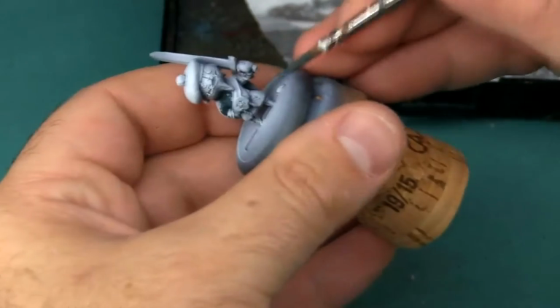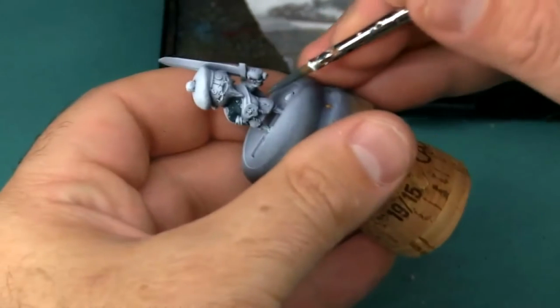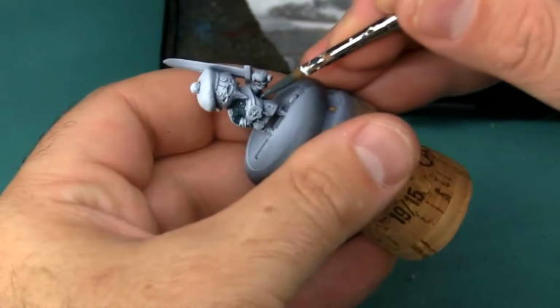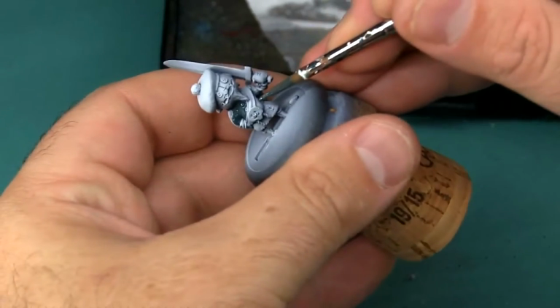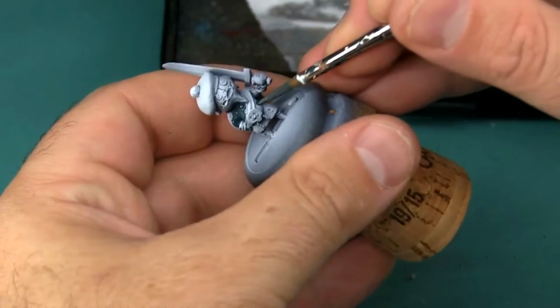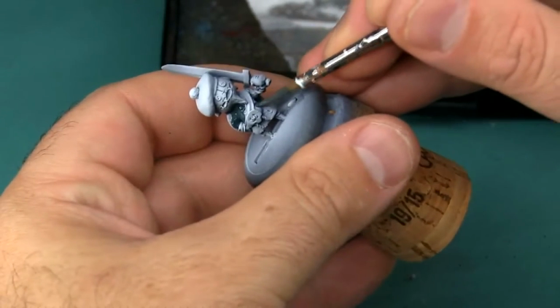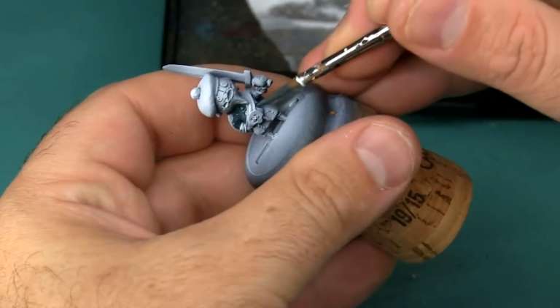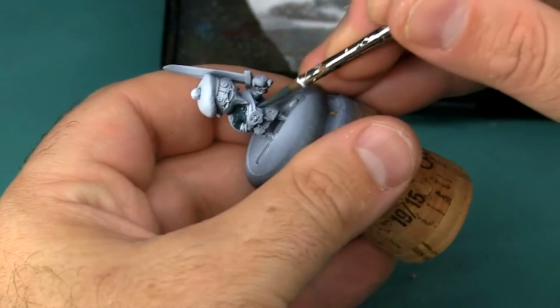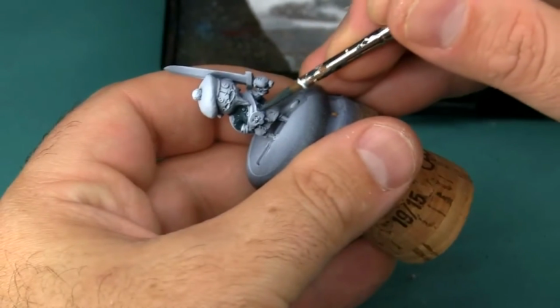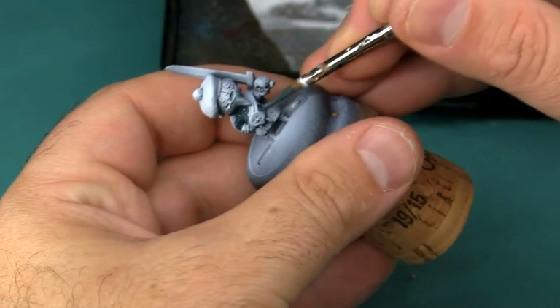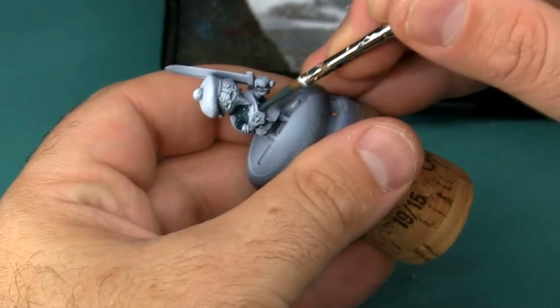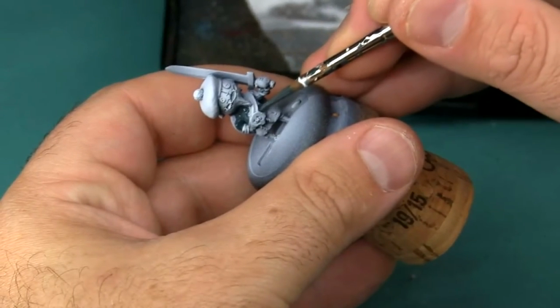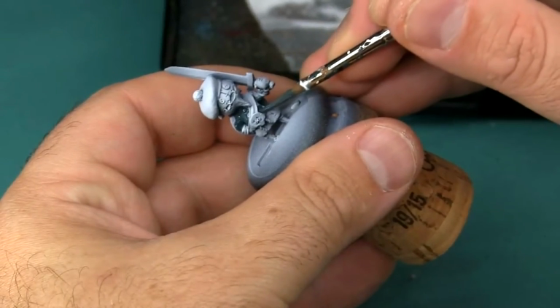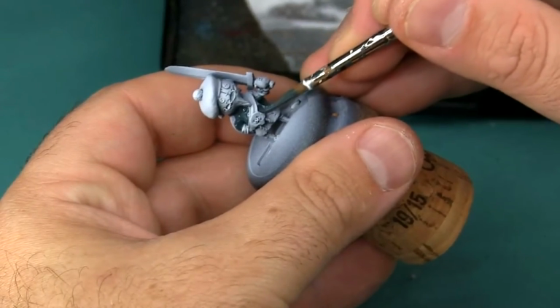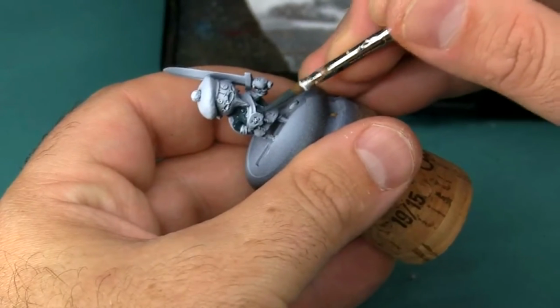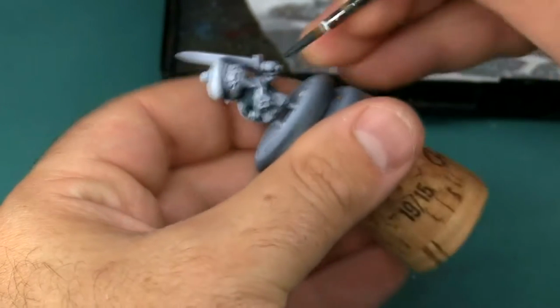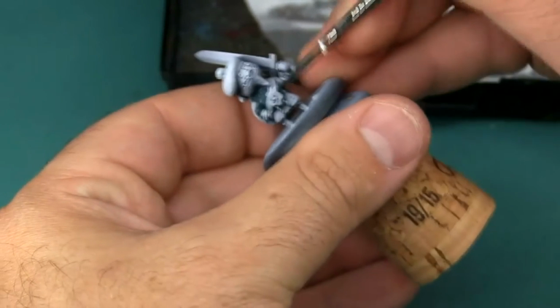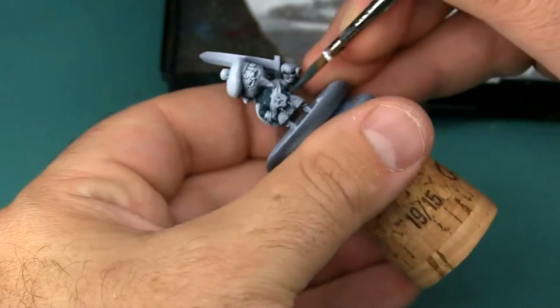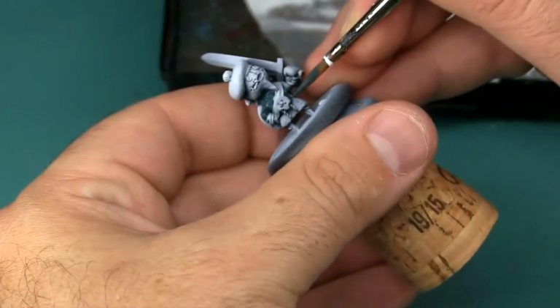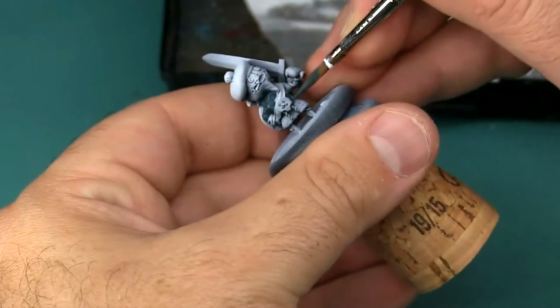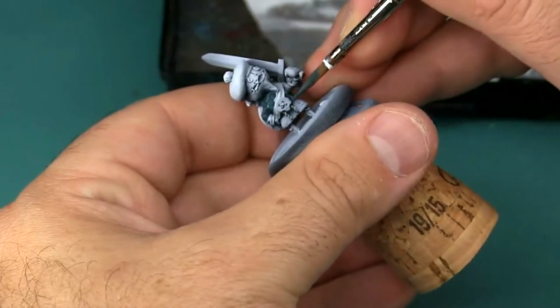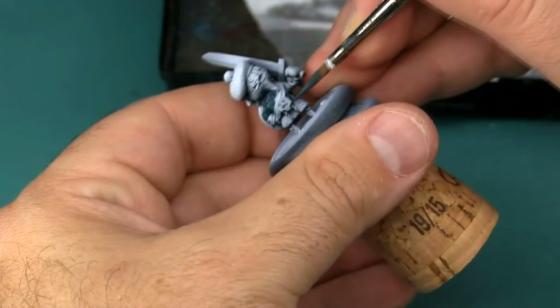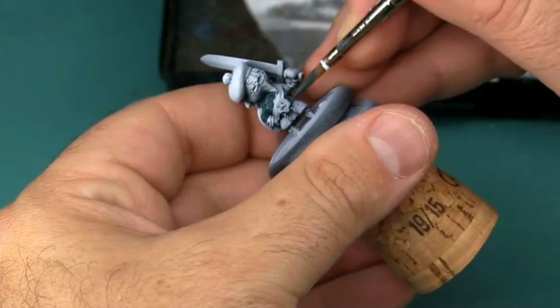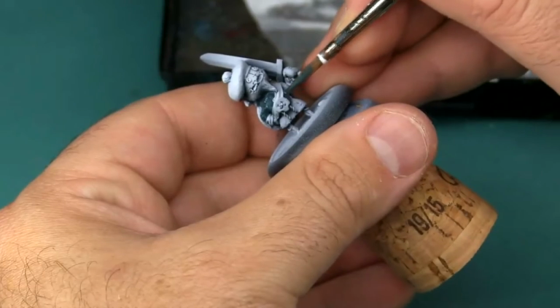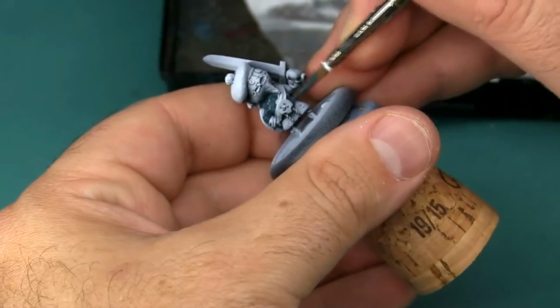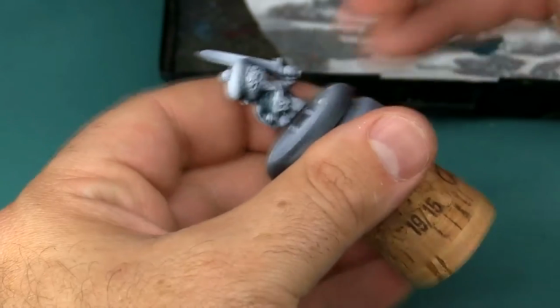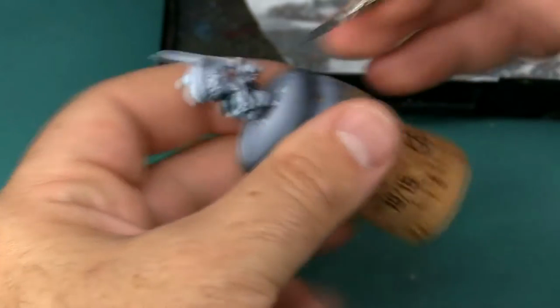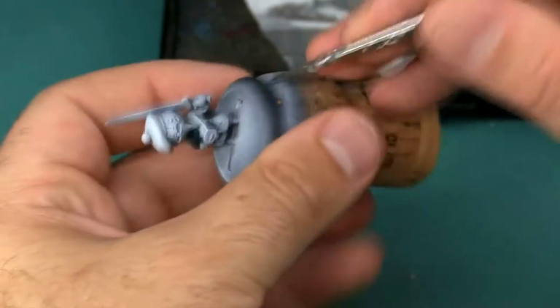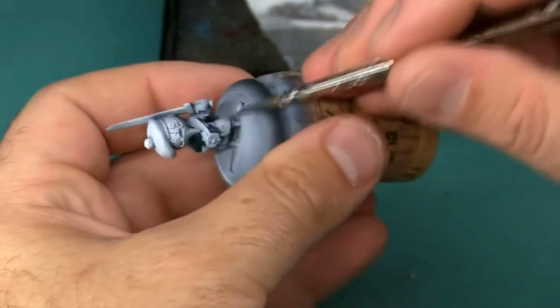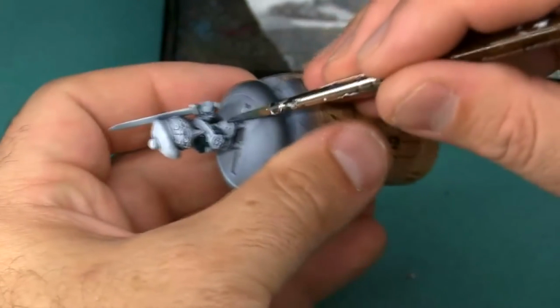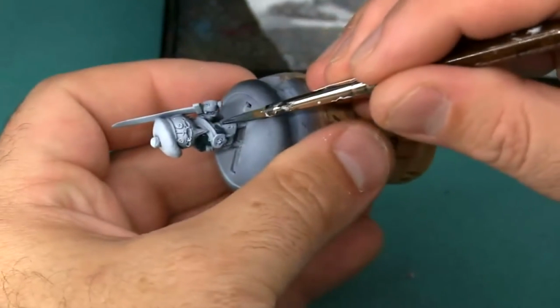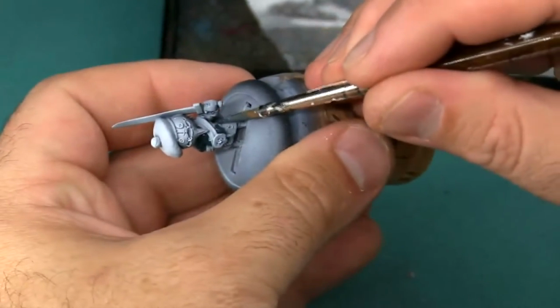Here I'm base coating his shirt using P3 Coal Black.